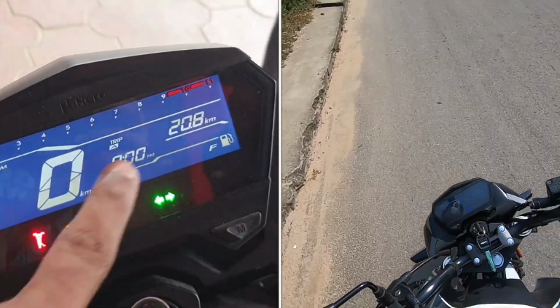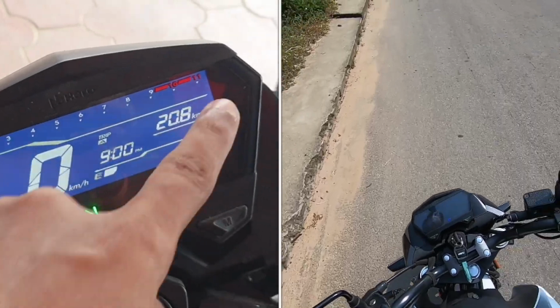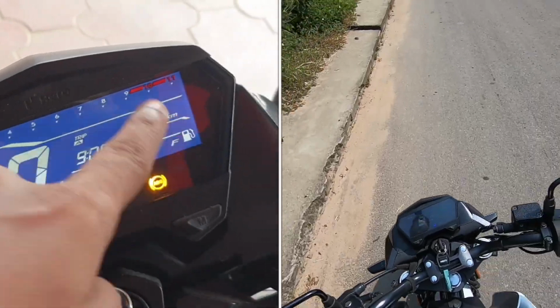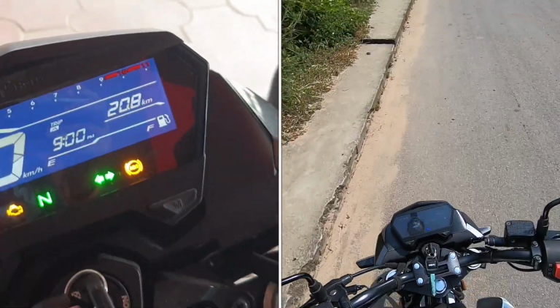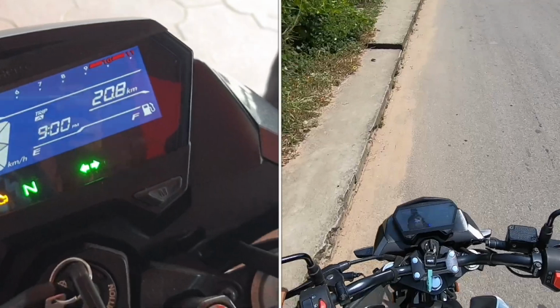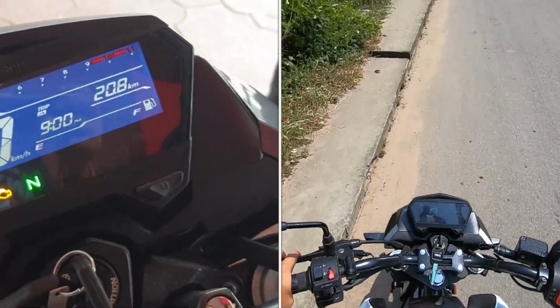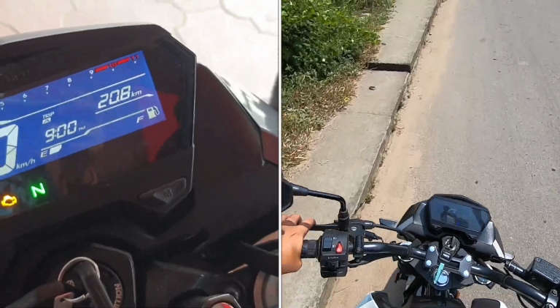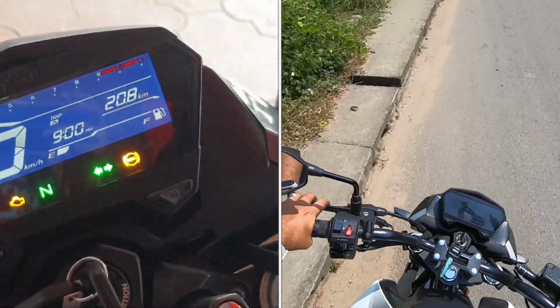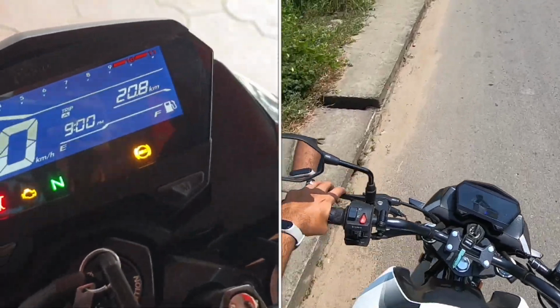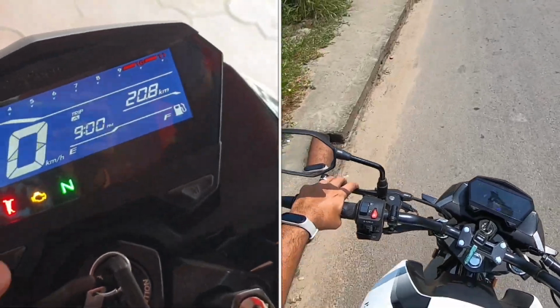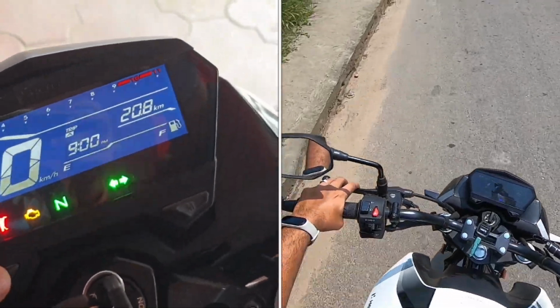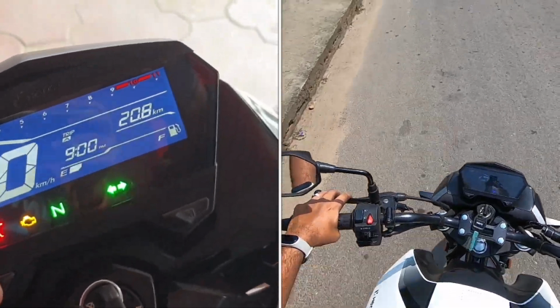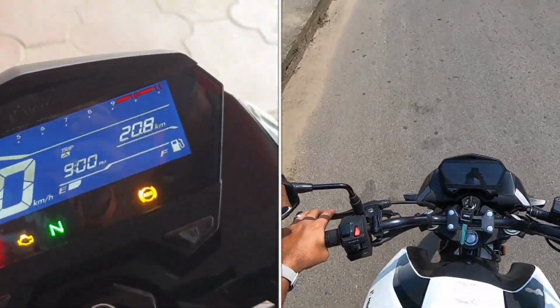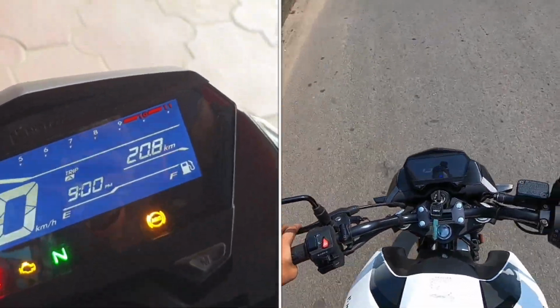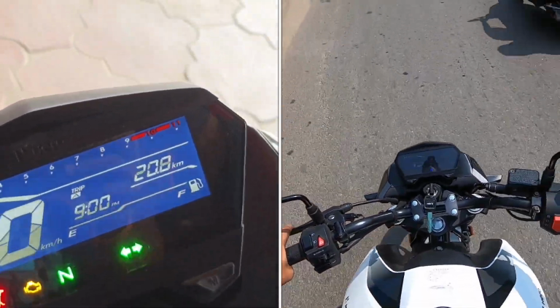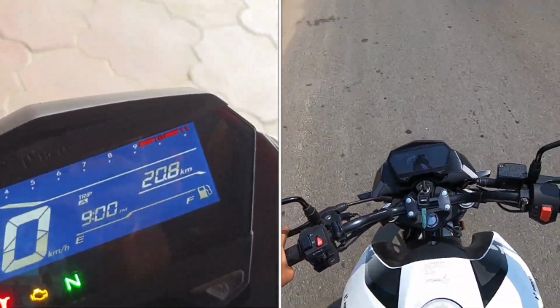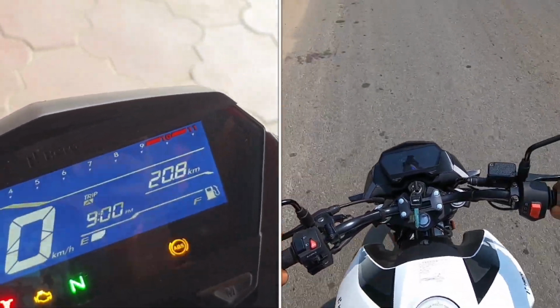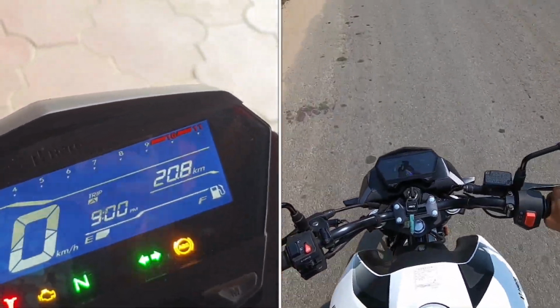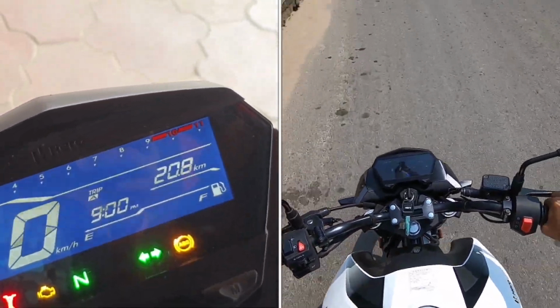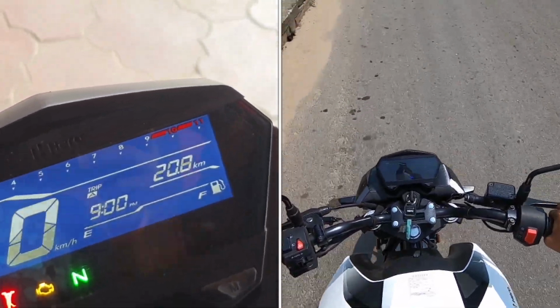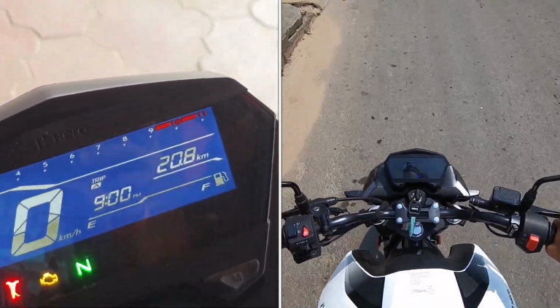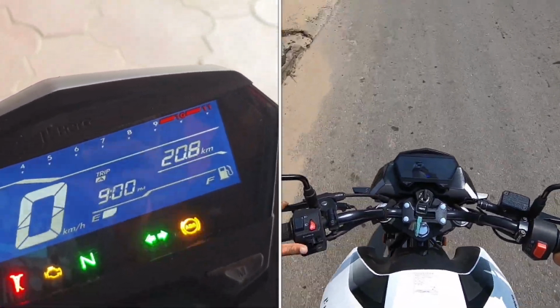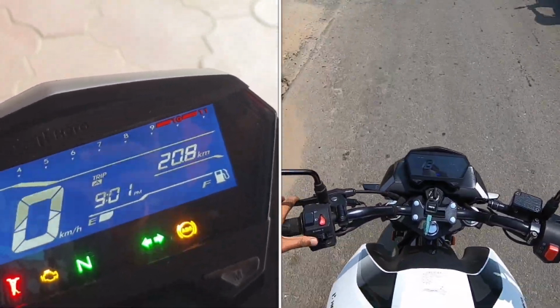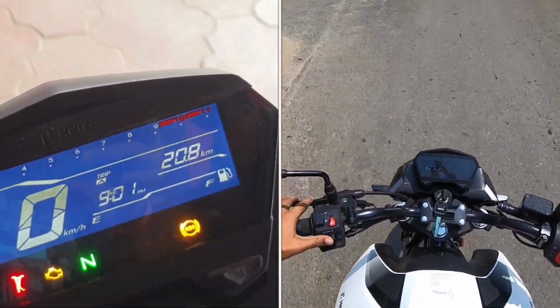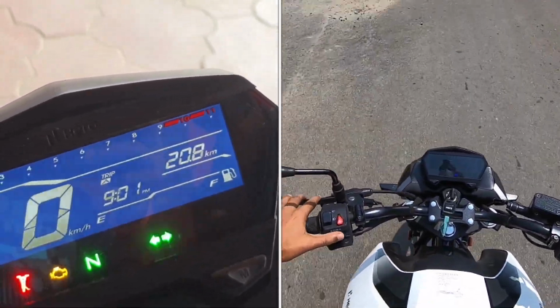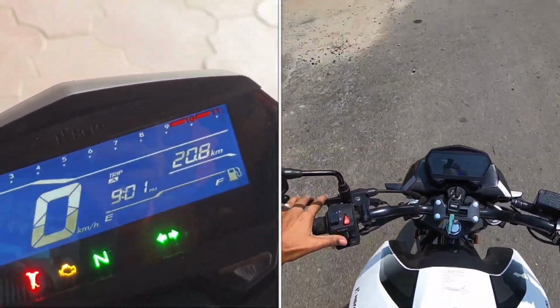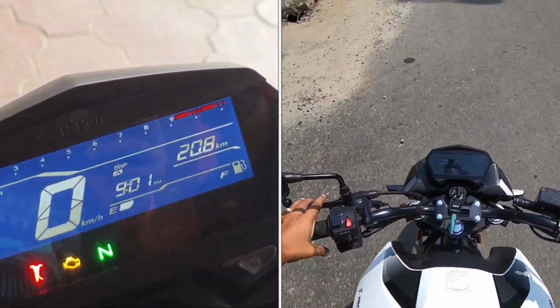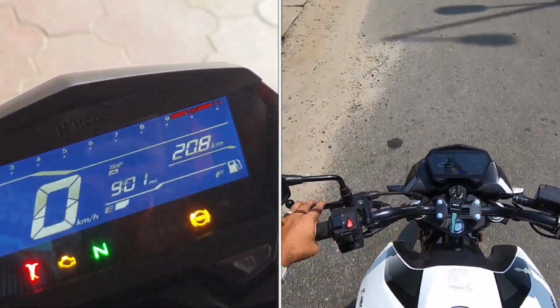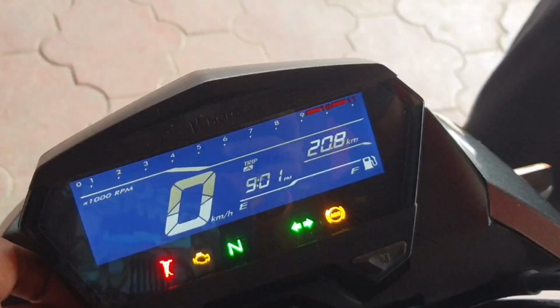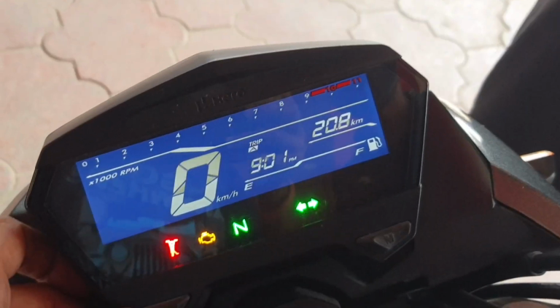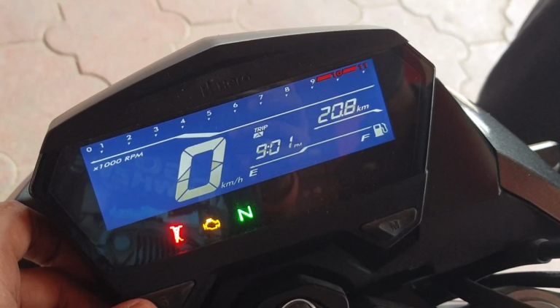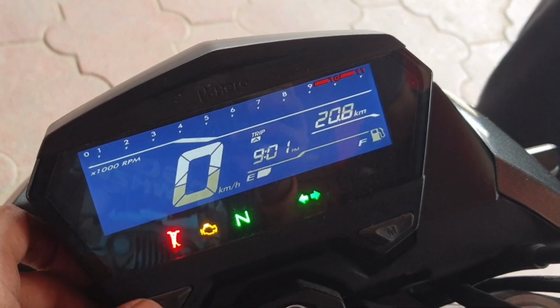I wish the instrument panel was a bit brighter, as visibility is affected during bright days, while nighttime visibility is excellent.